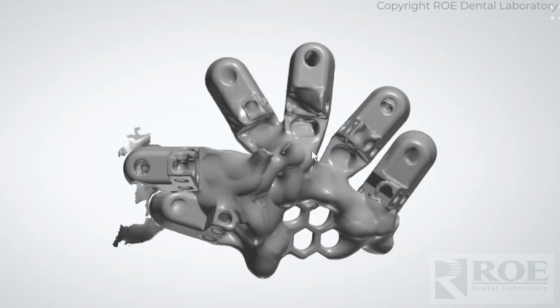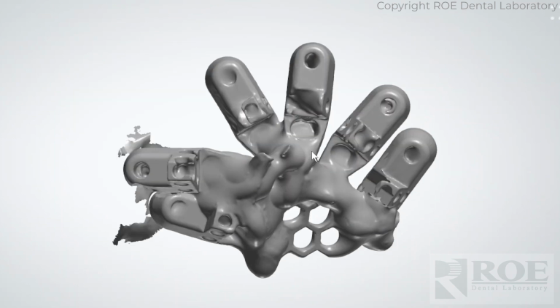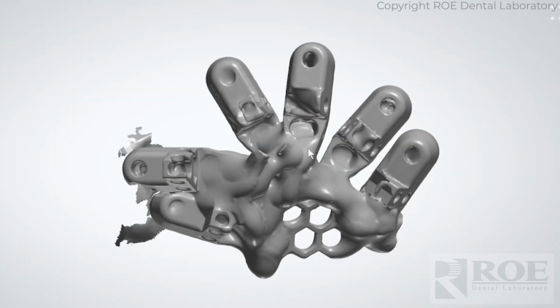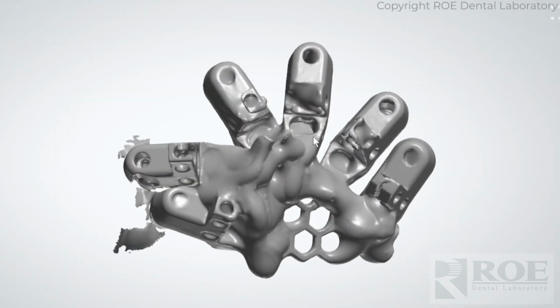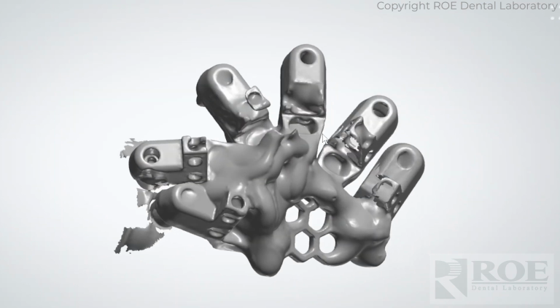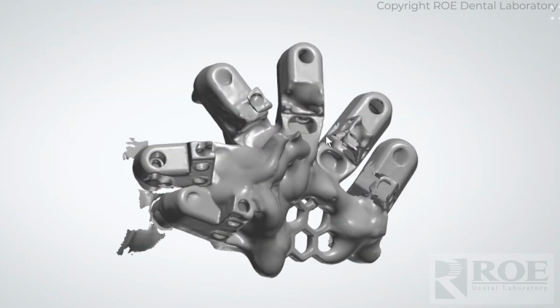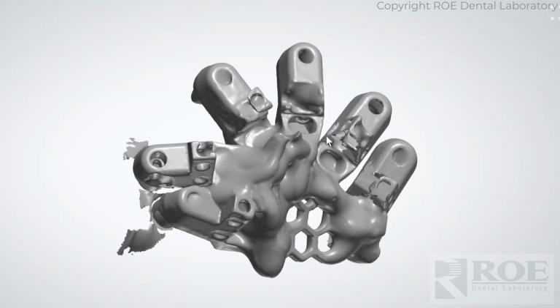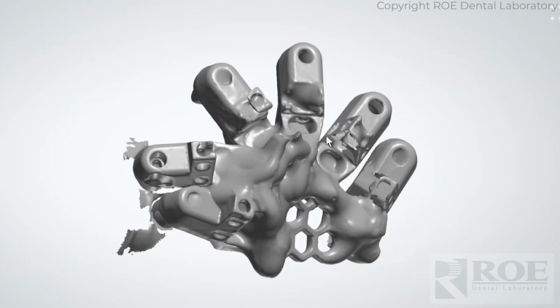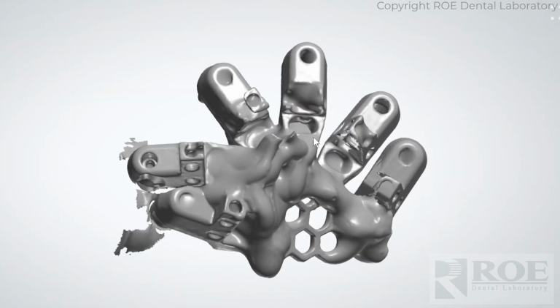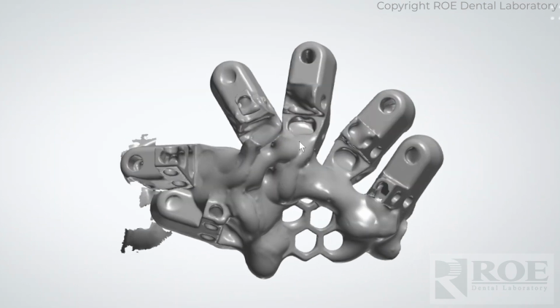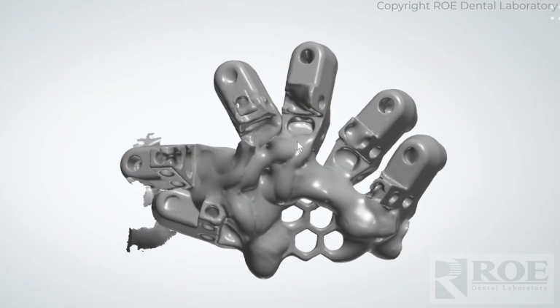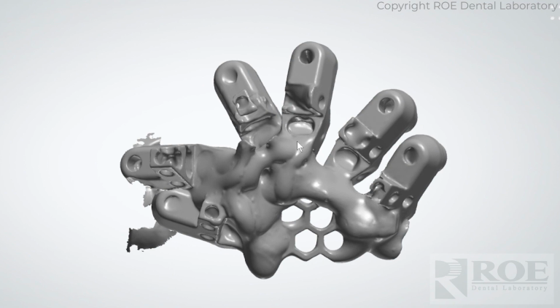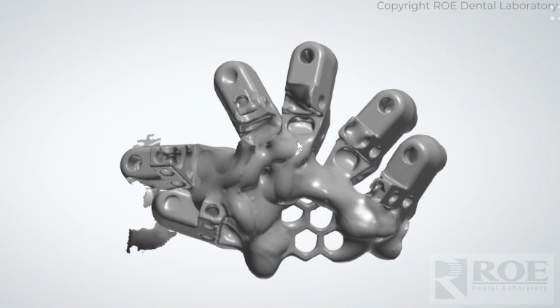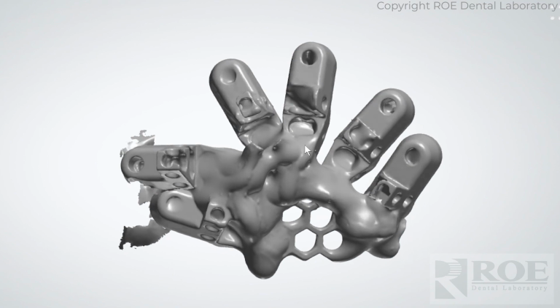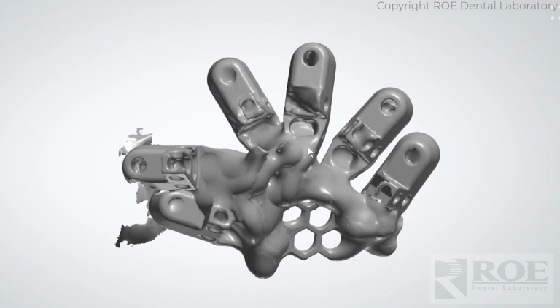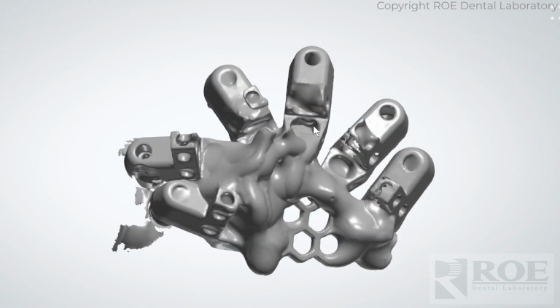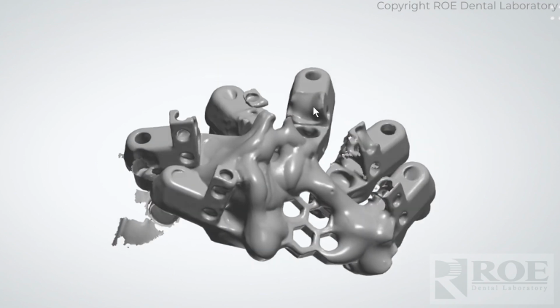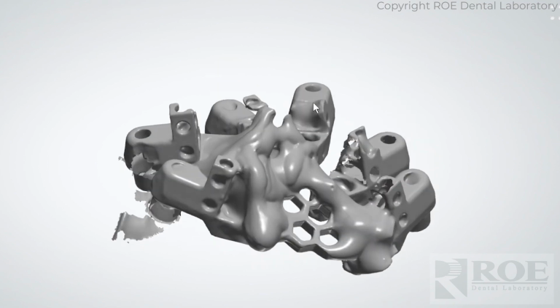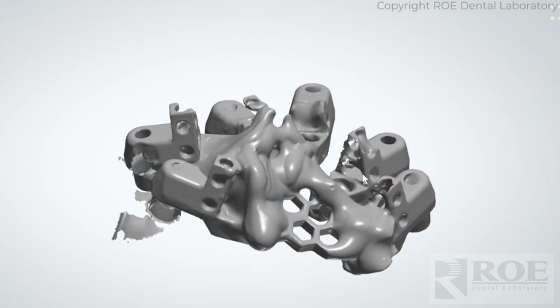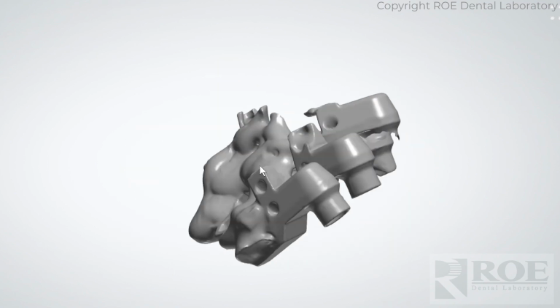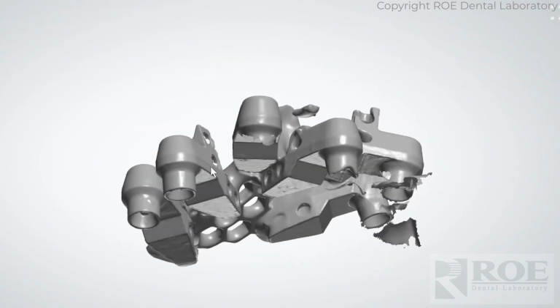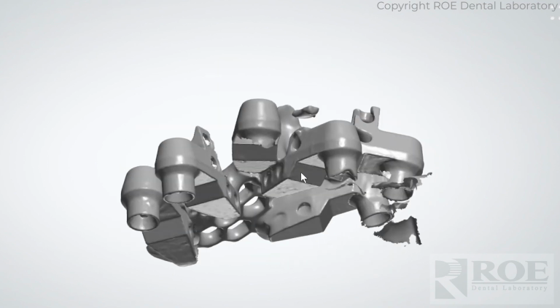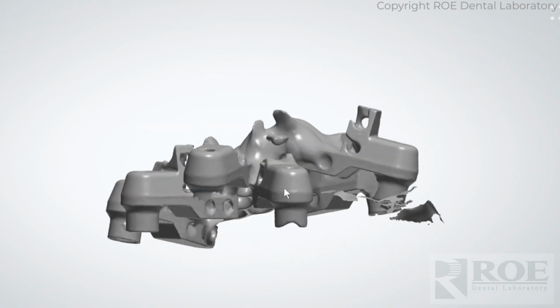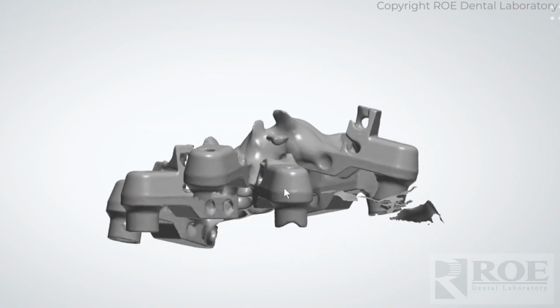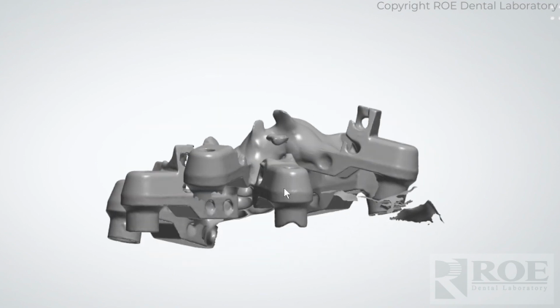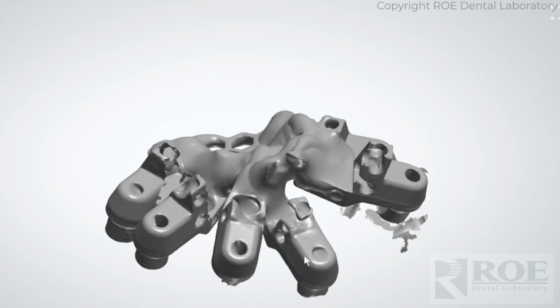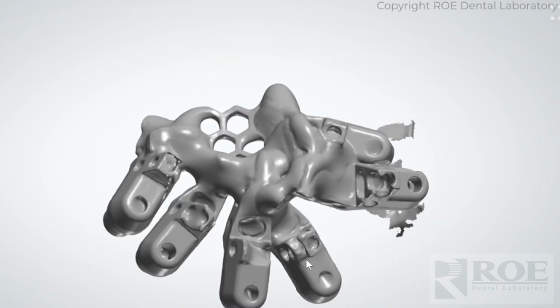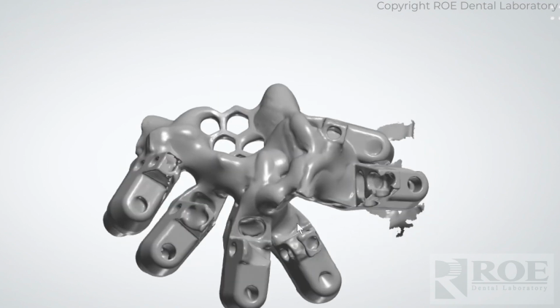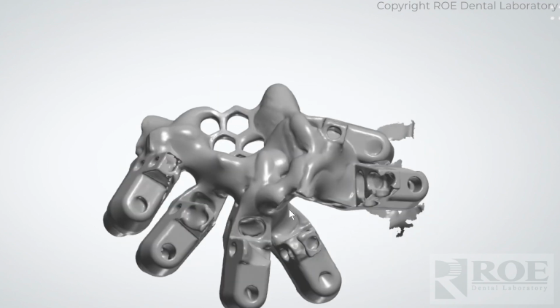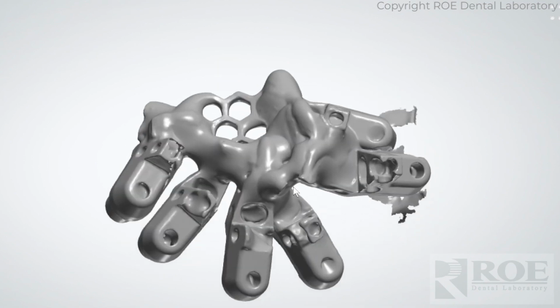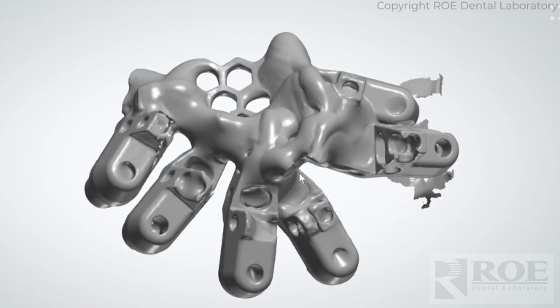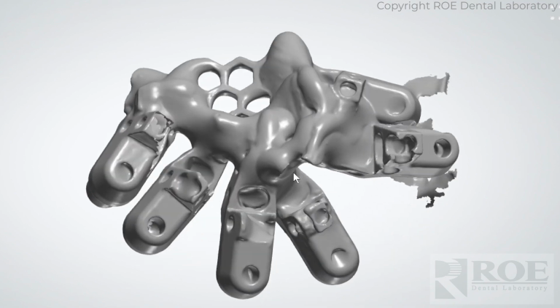Then the doctor scanned it outside the mouth to get a nice controlled scan of the OptiSplint luted.